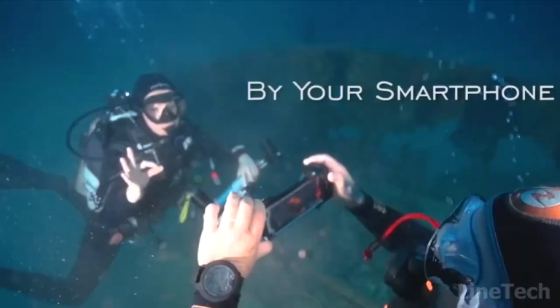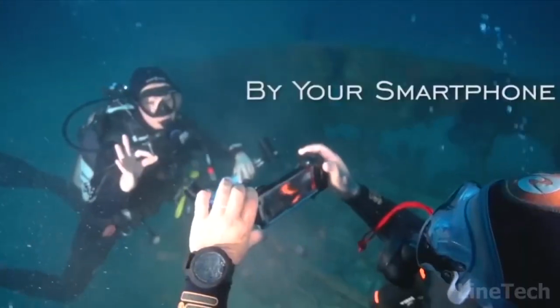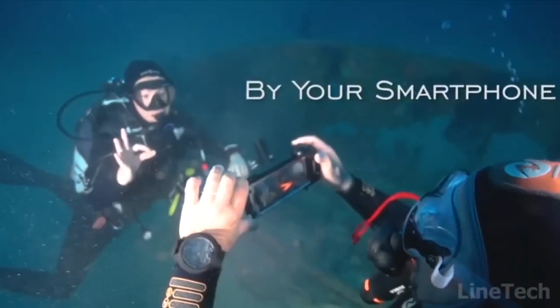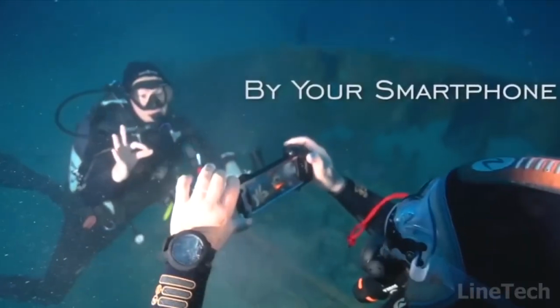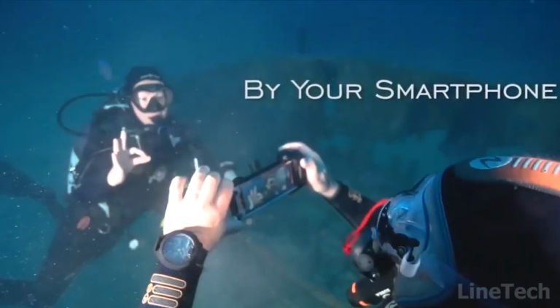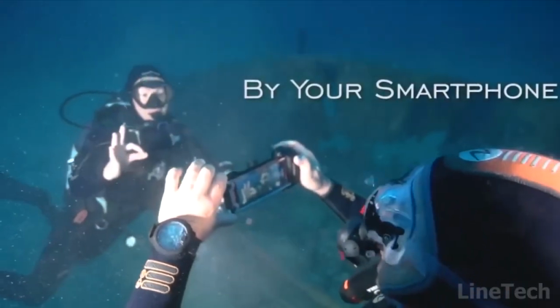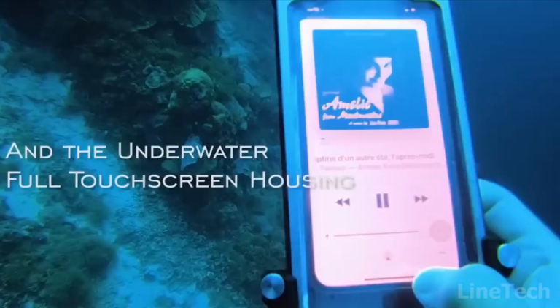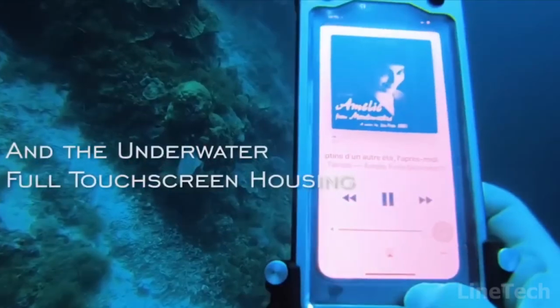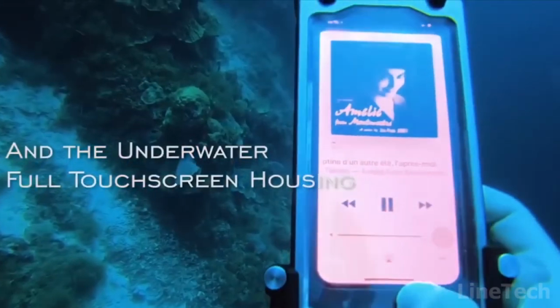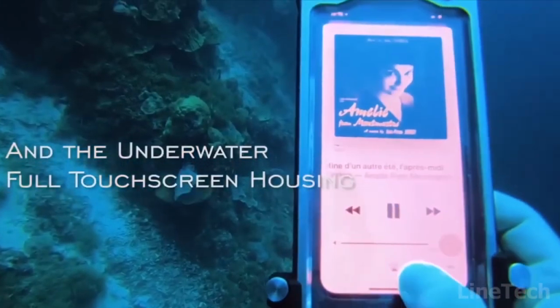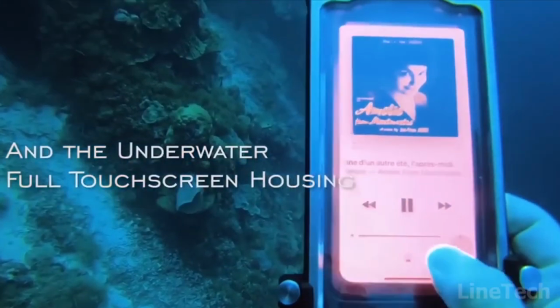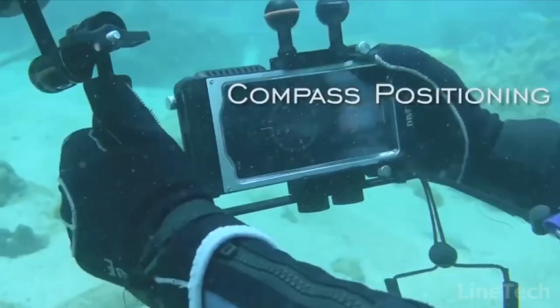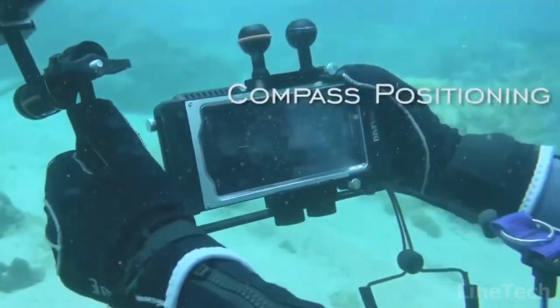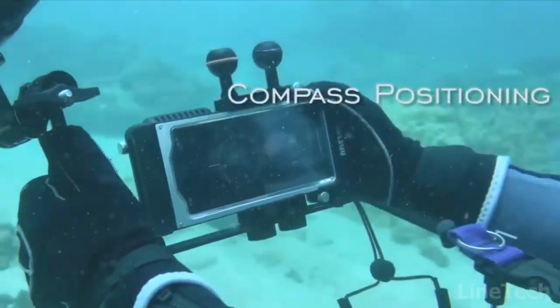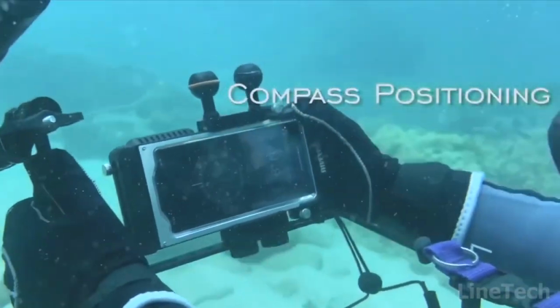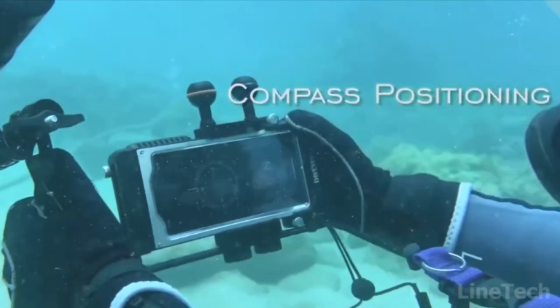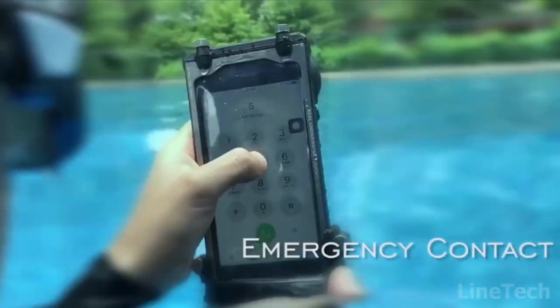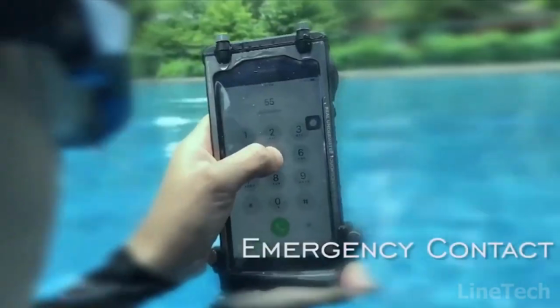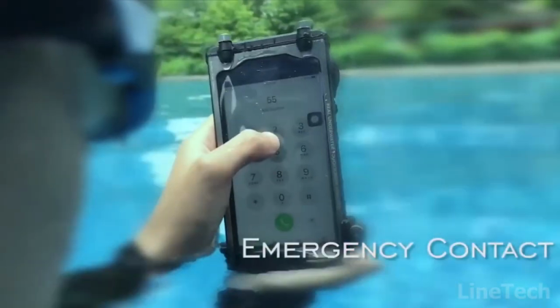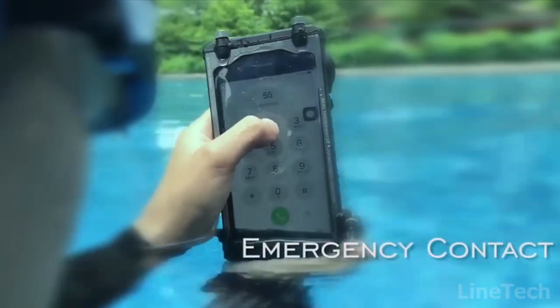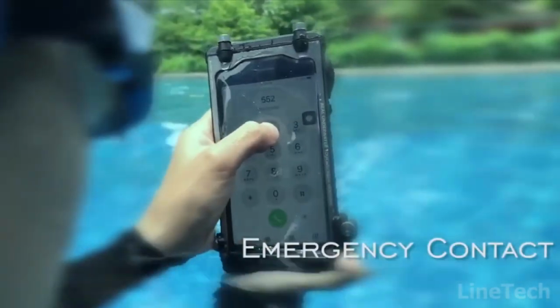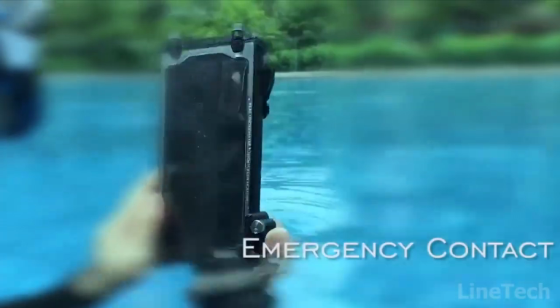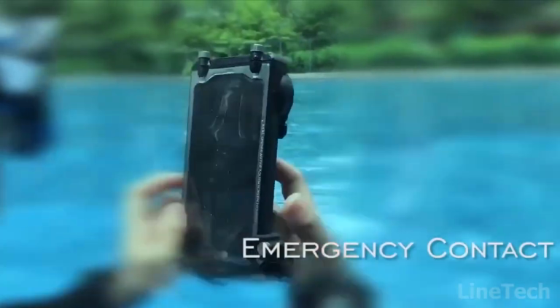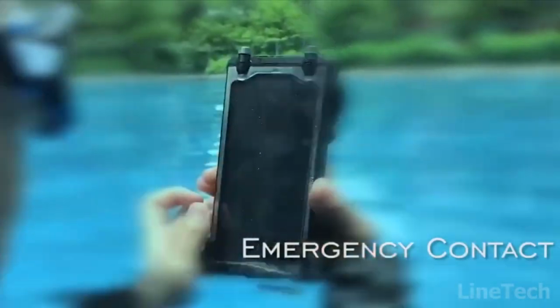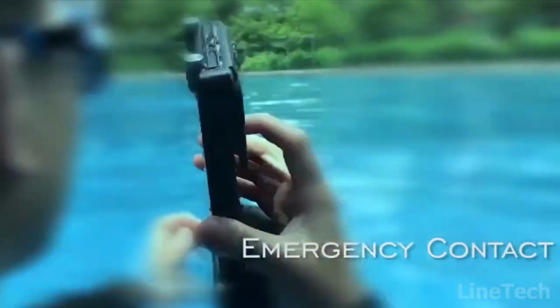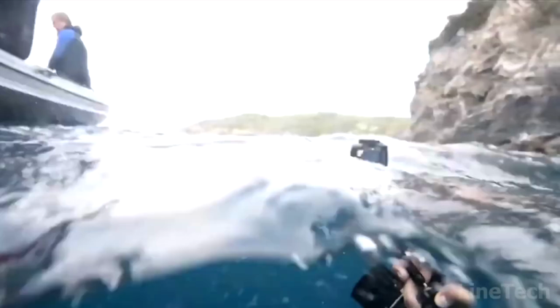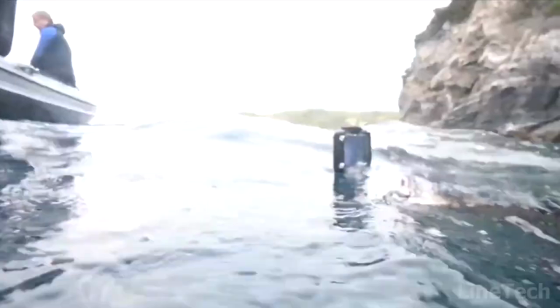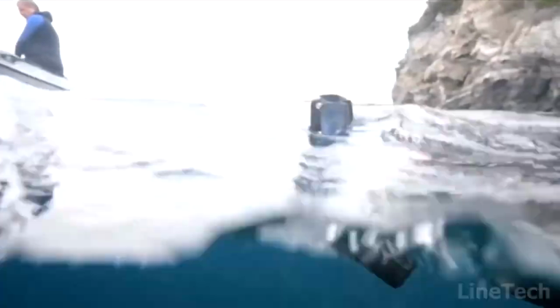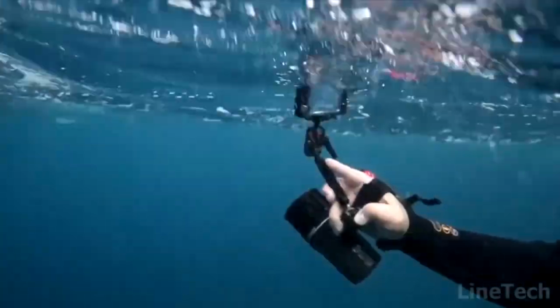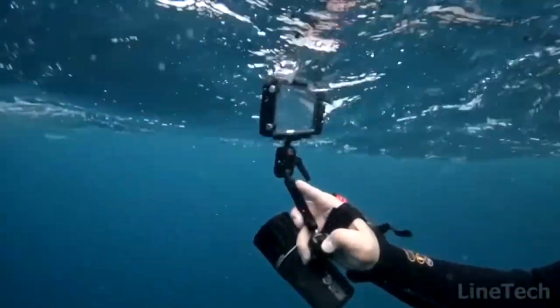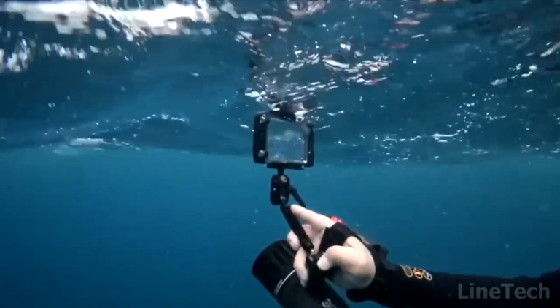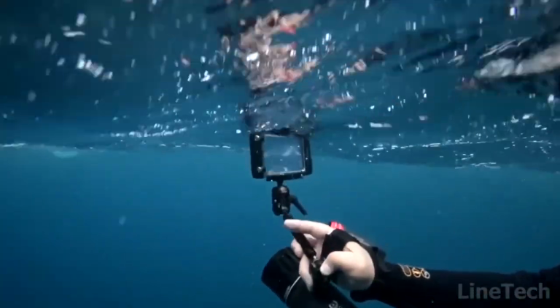Aside from that, it allows you to listen to music, use a compass, and check the SPG alarm. It's time to dive in.